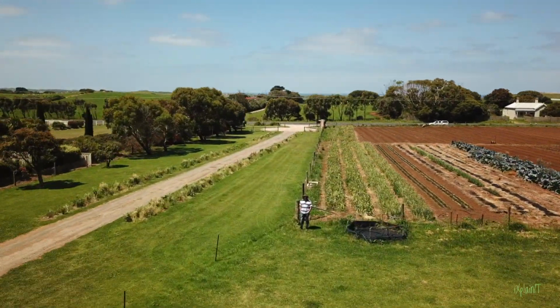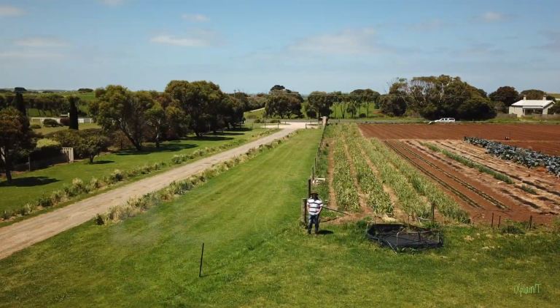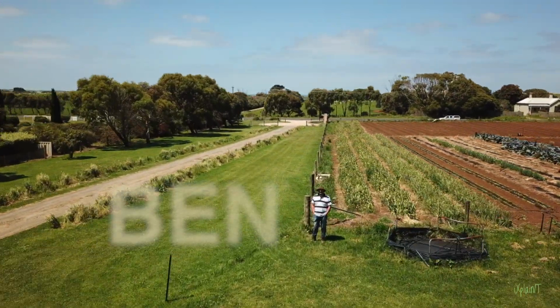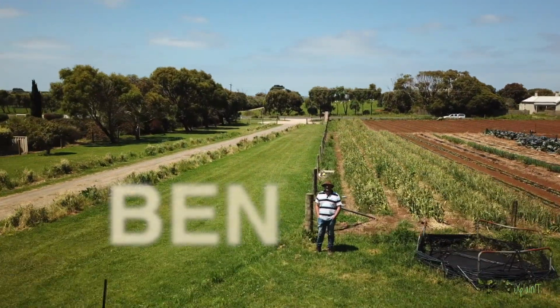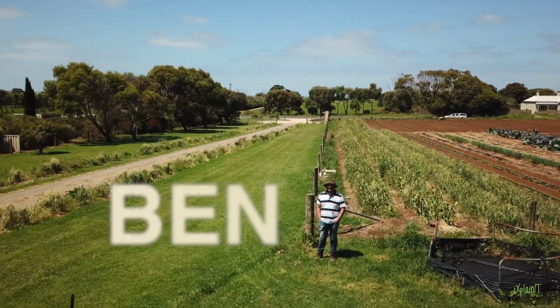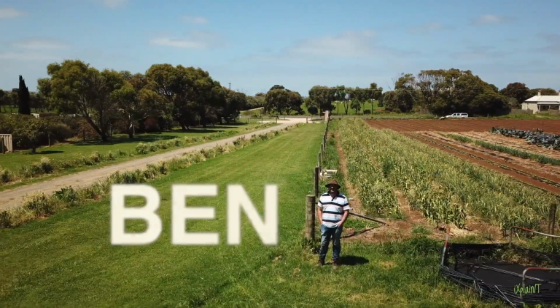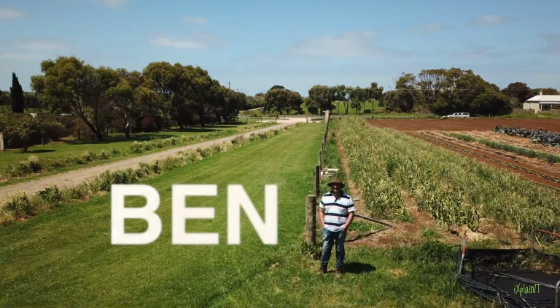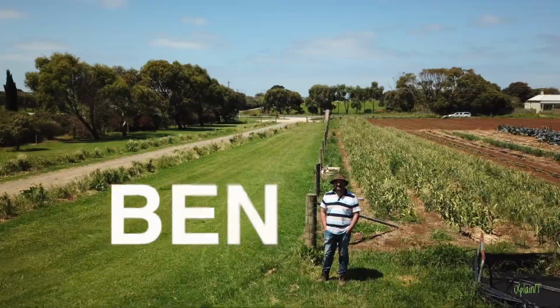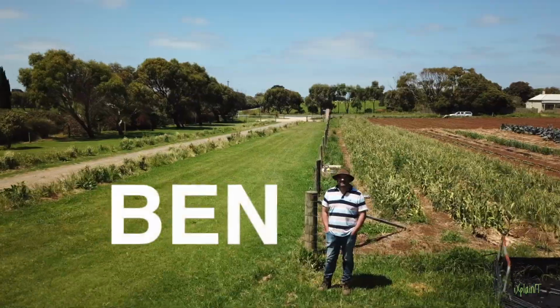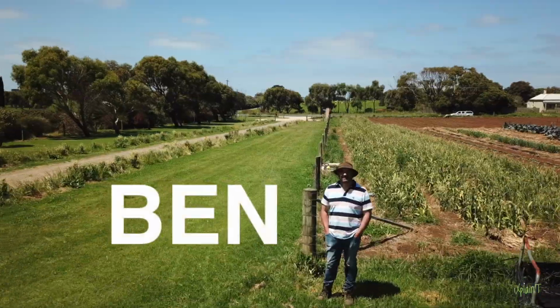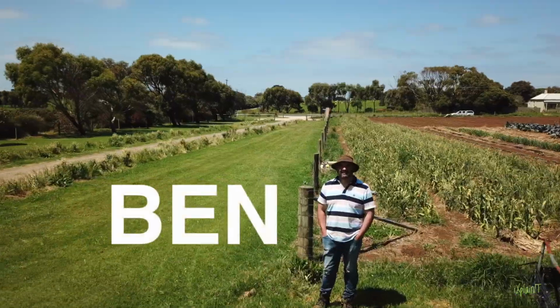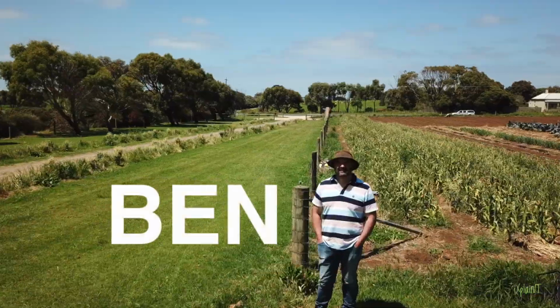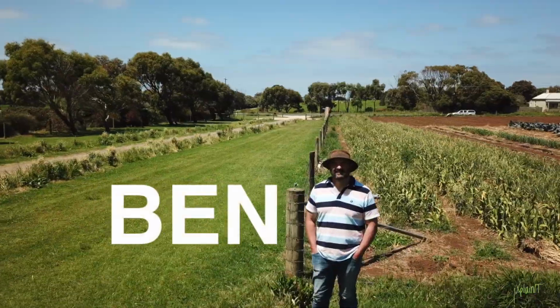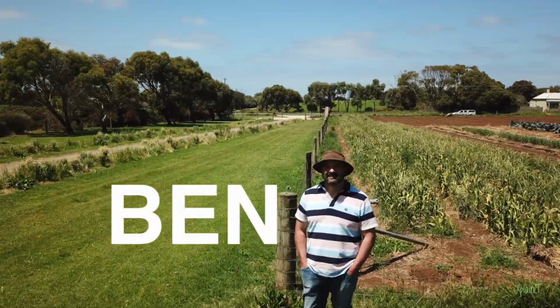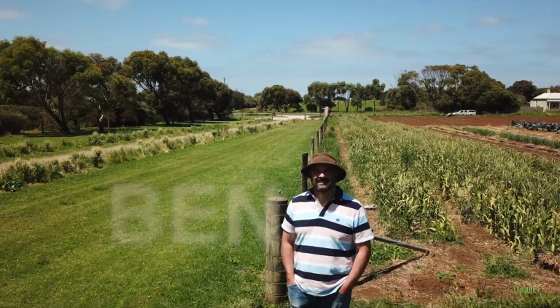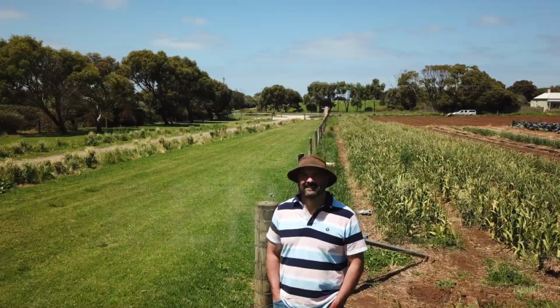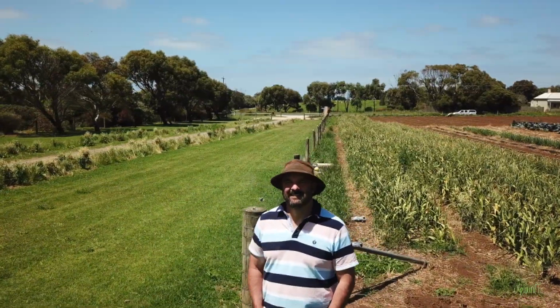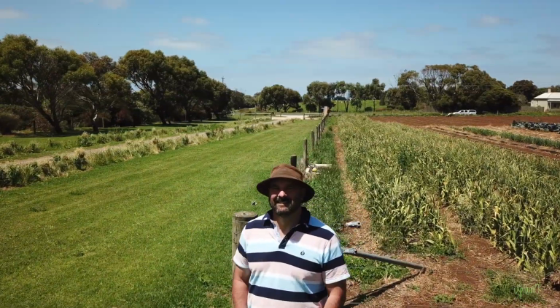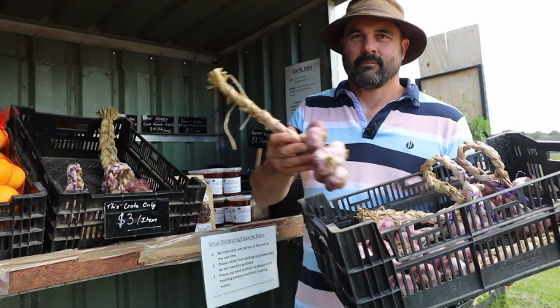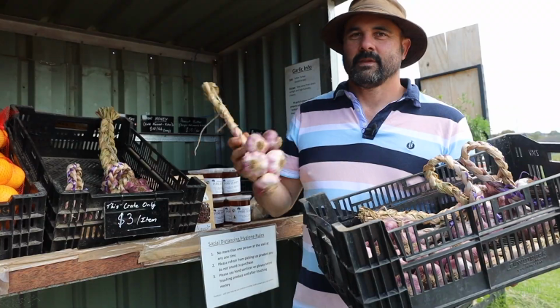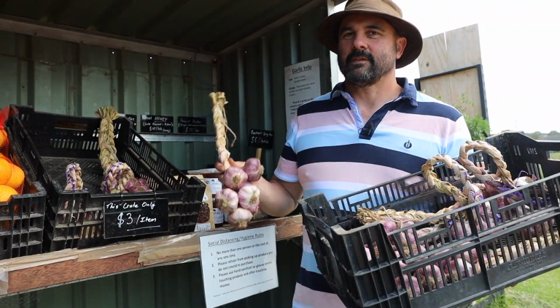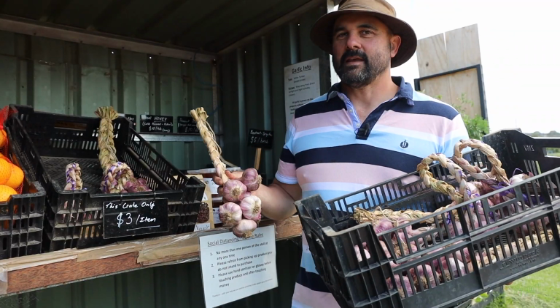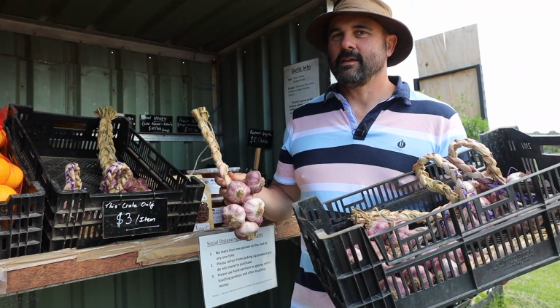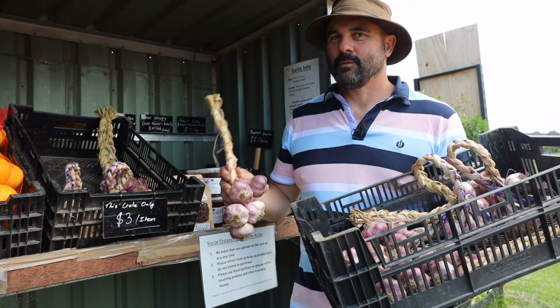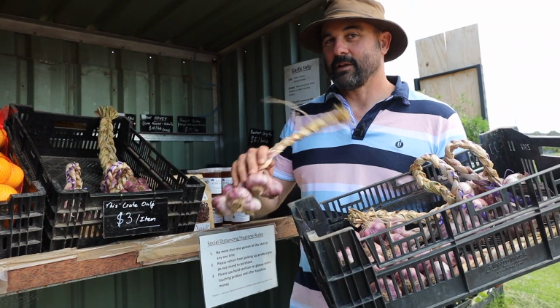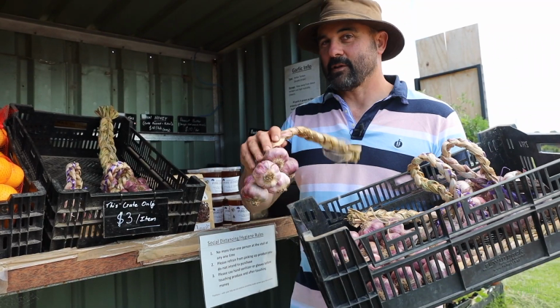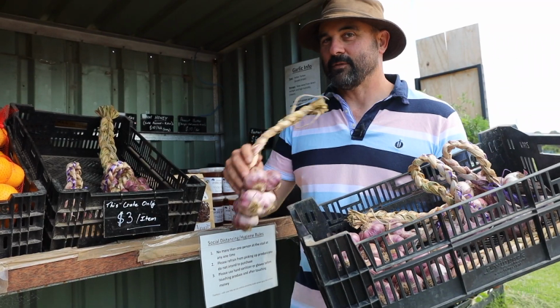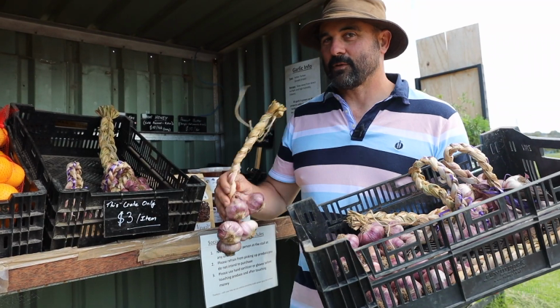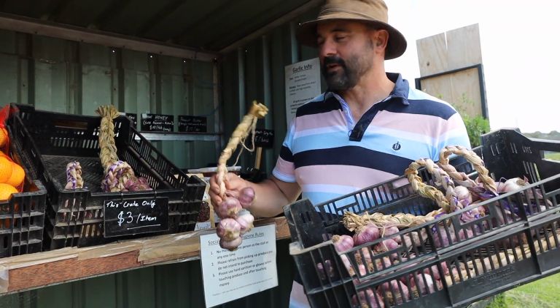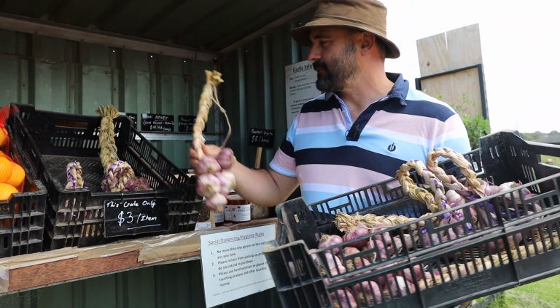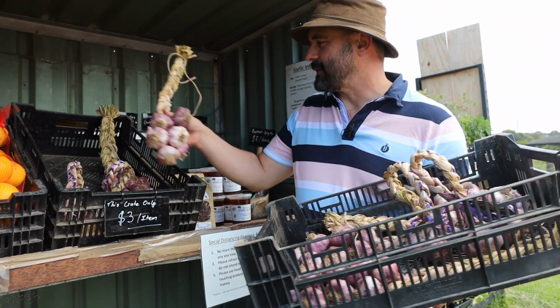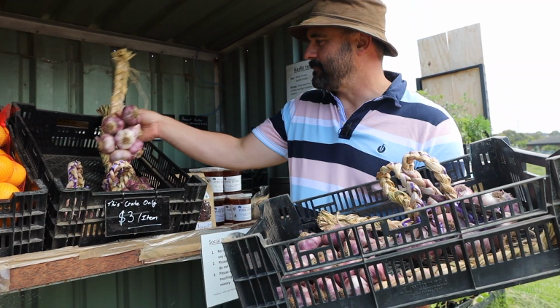Hi, I'm Ben from Volcano Produce. Today we're going to go have a look around the farm.